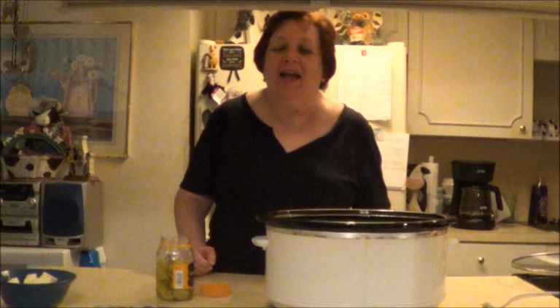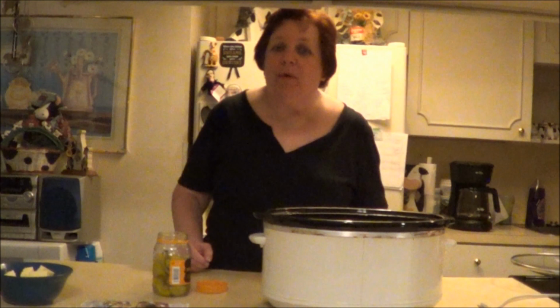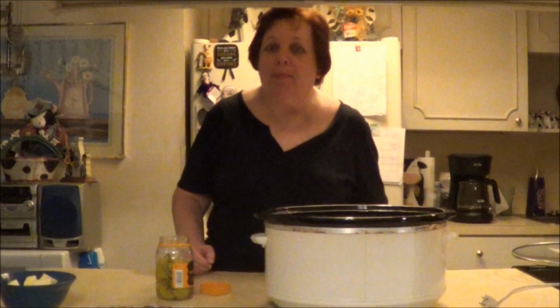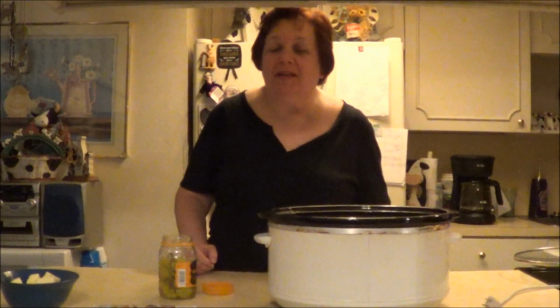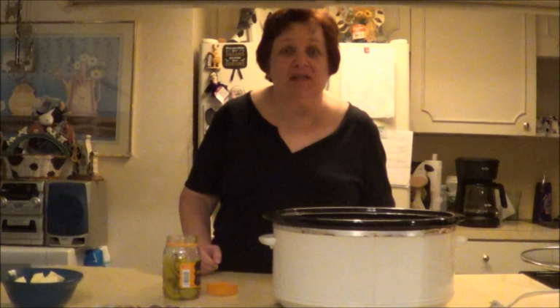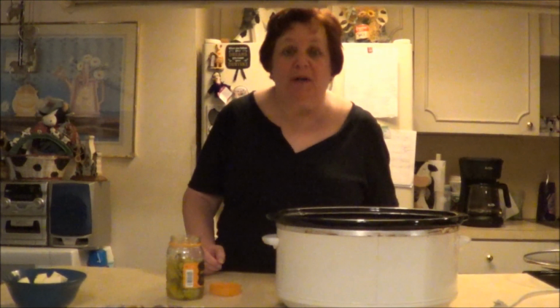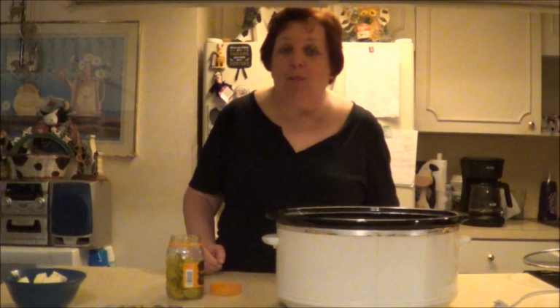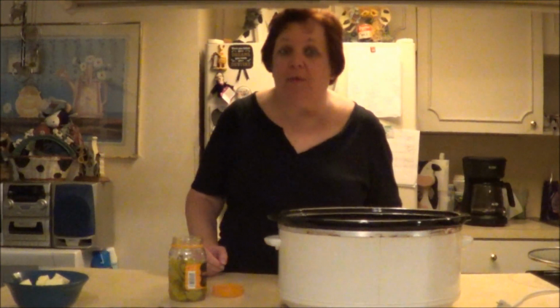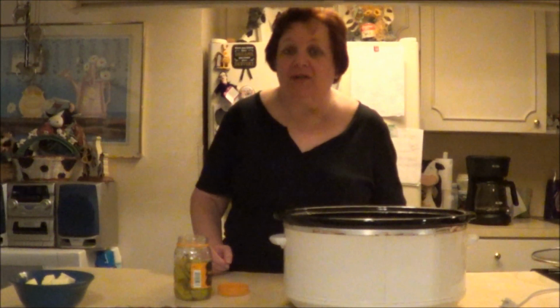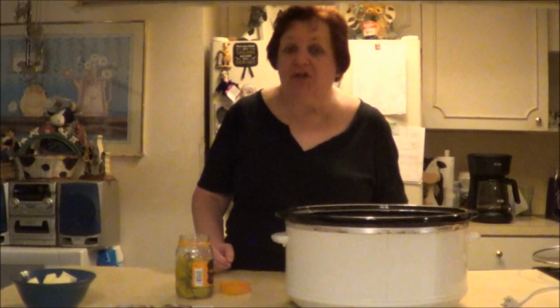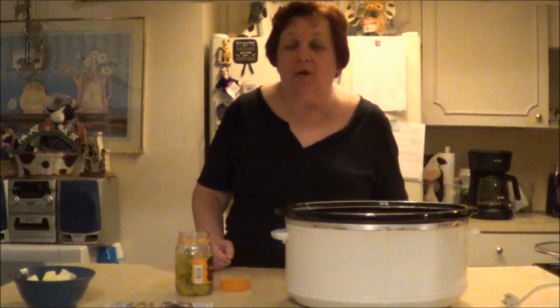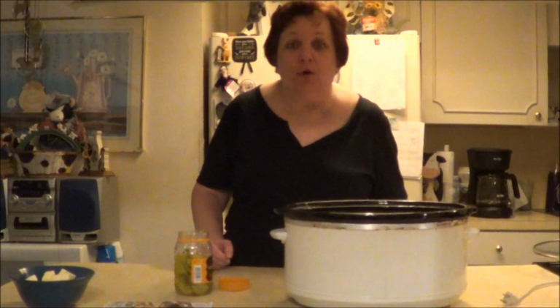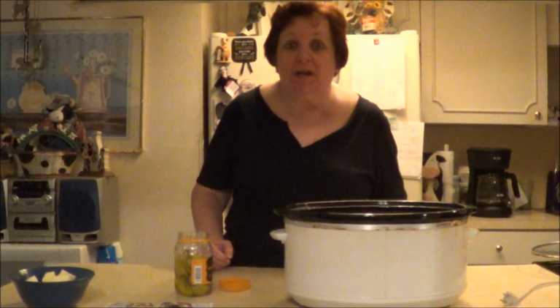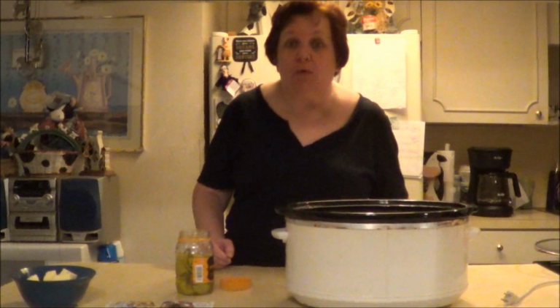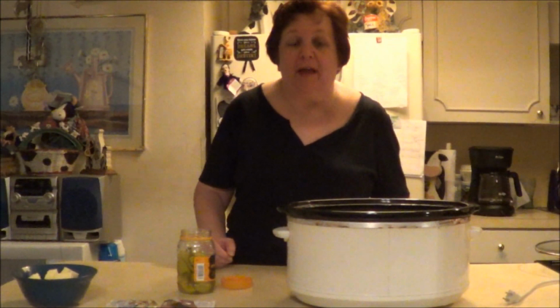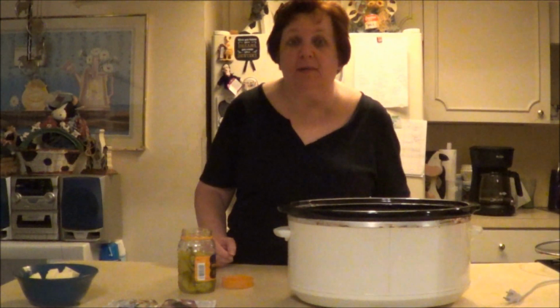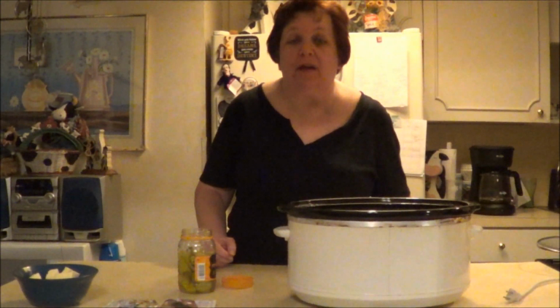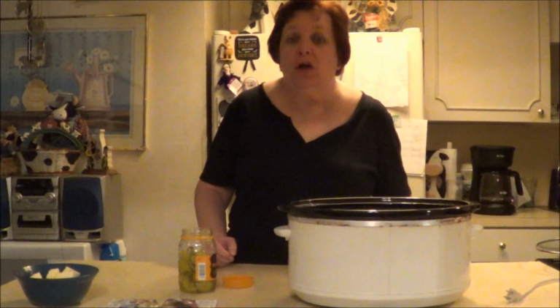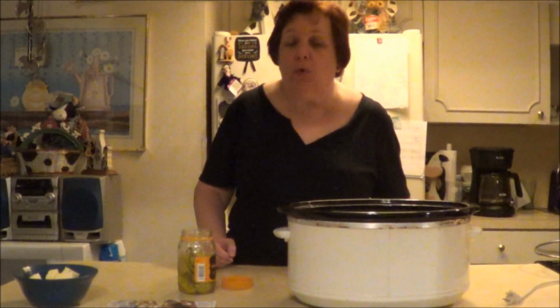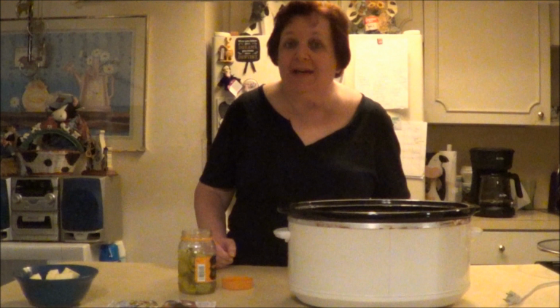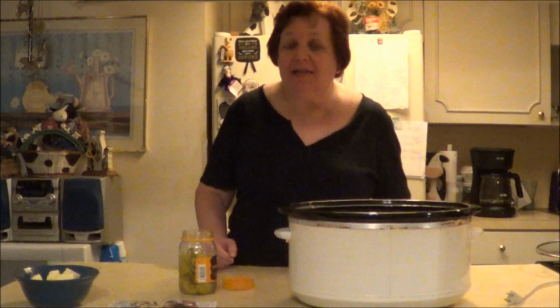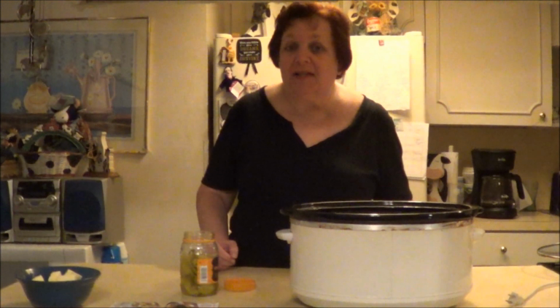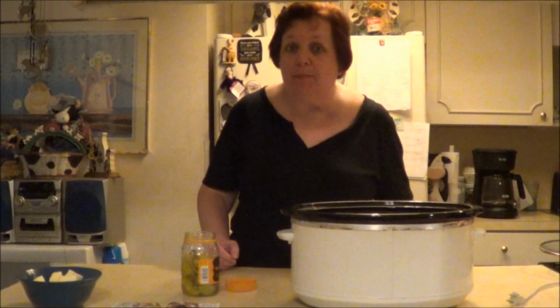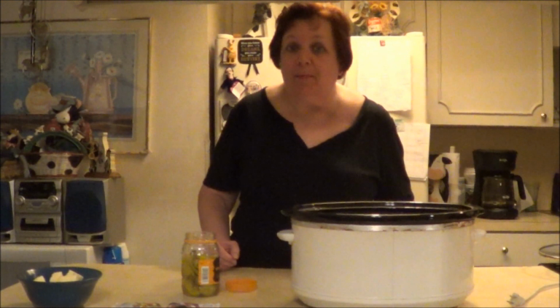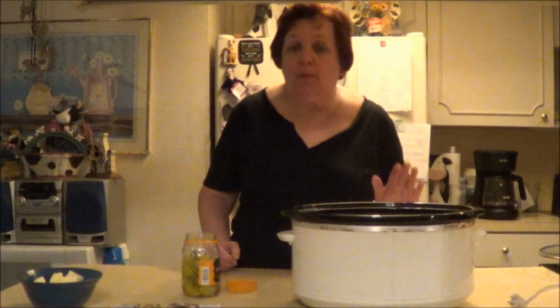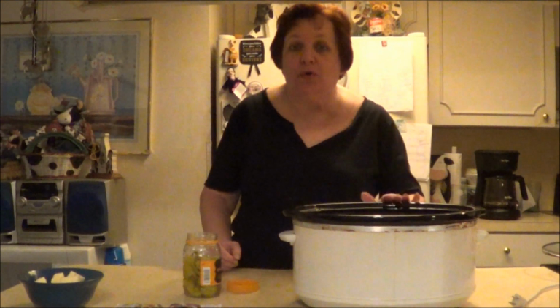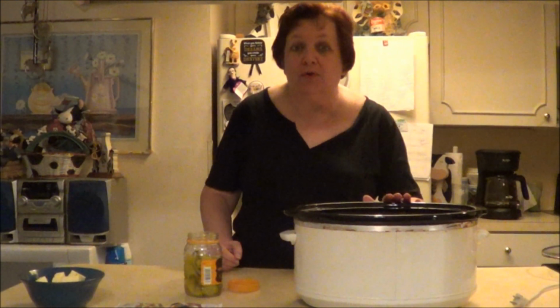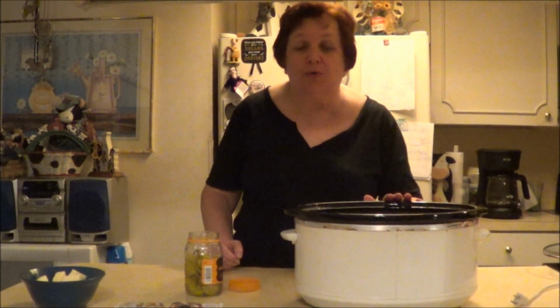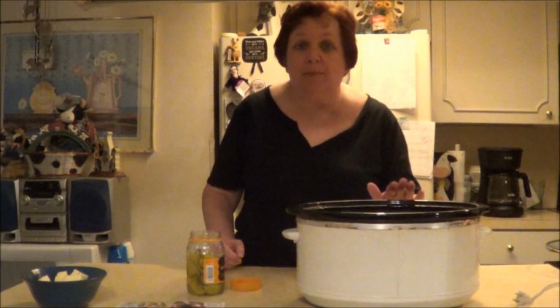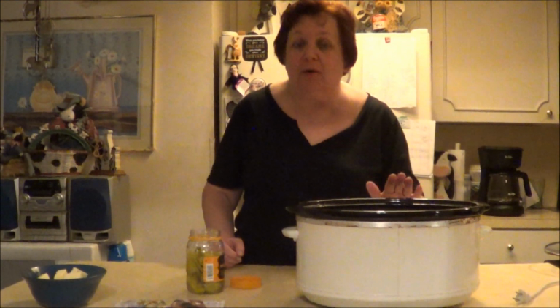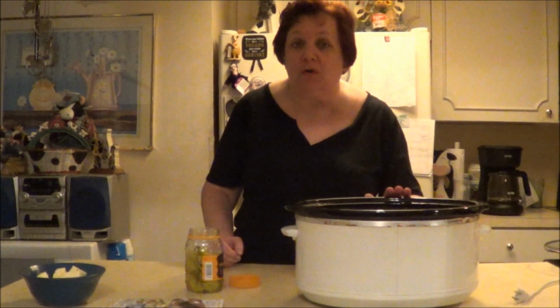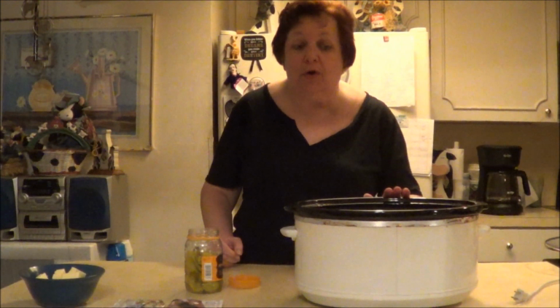Hello everybody, this is Money Mom. Welcome back to the channel. I know many of you would like something quick and easy and simple to make where you can use your Instapot or slow cooker.